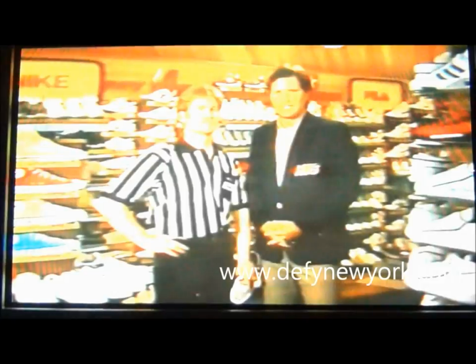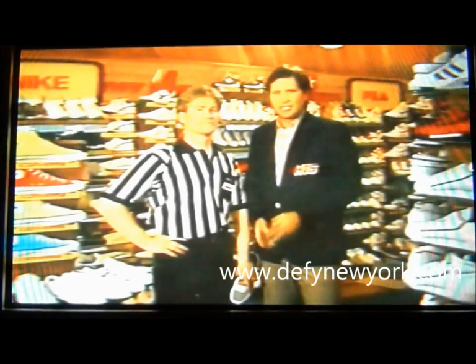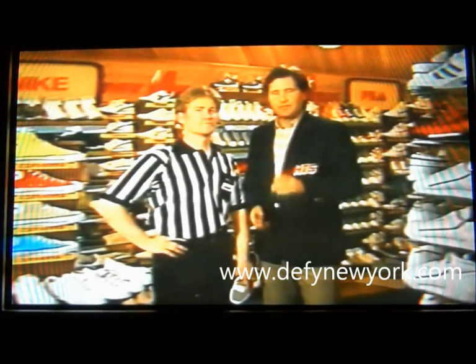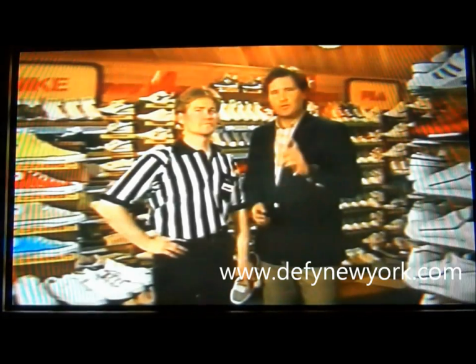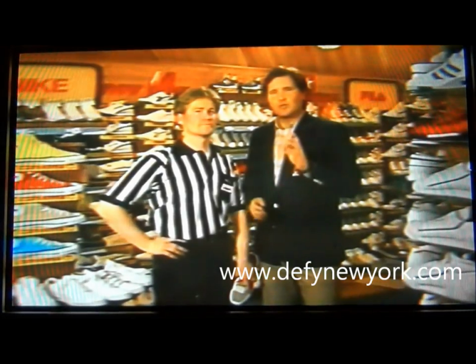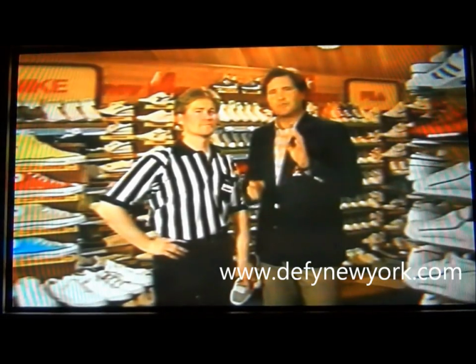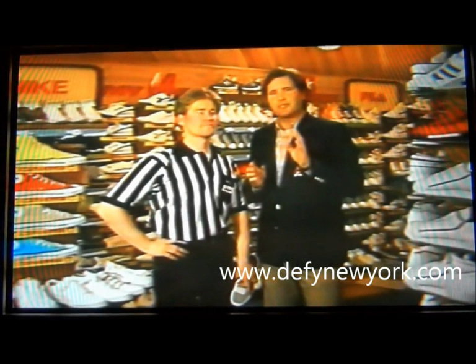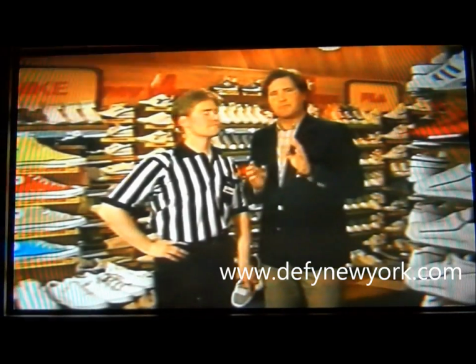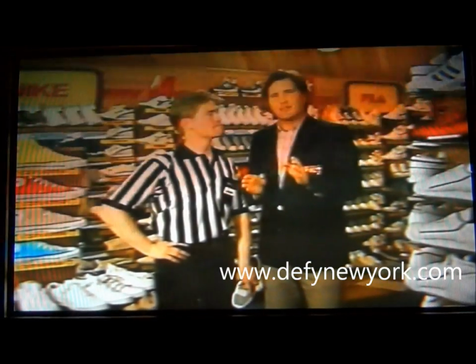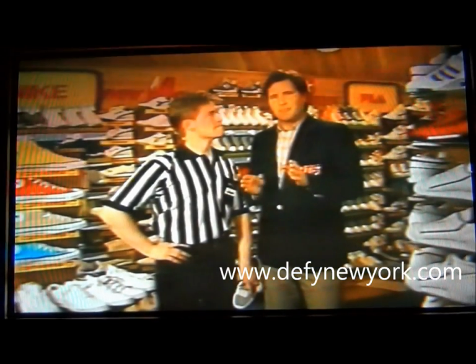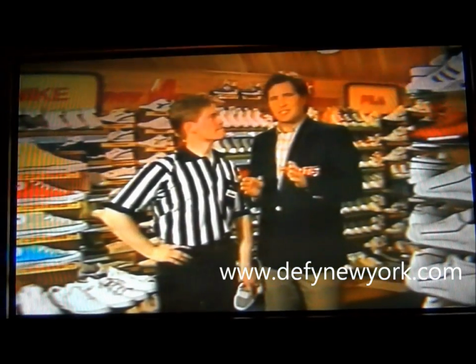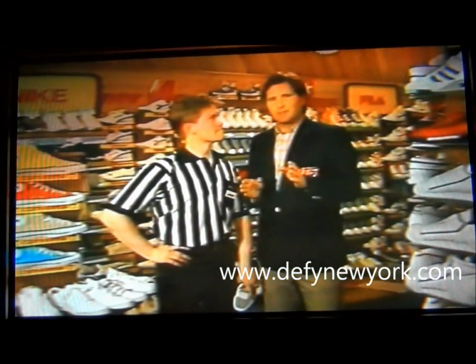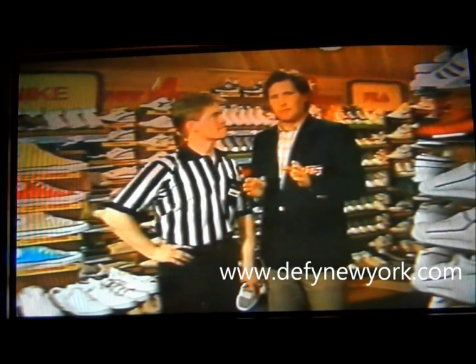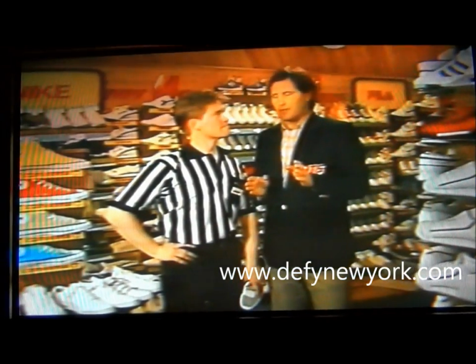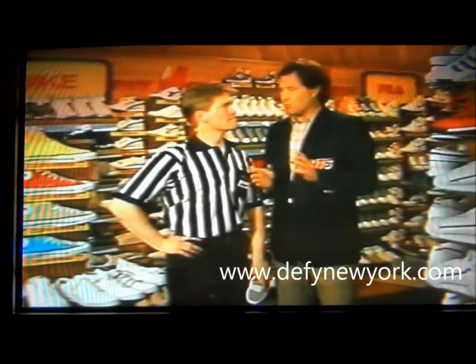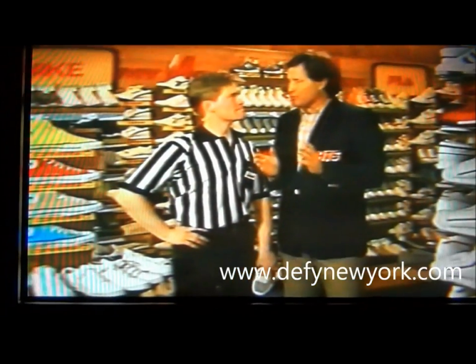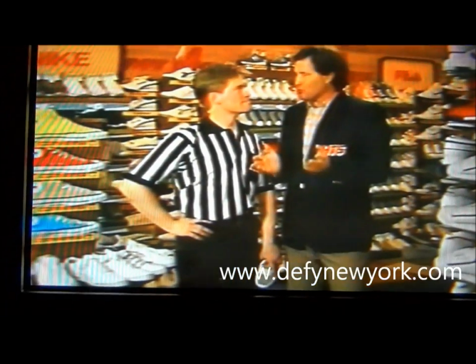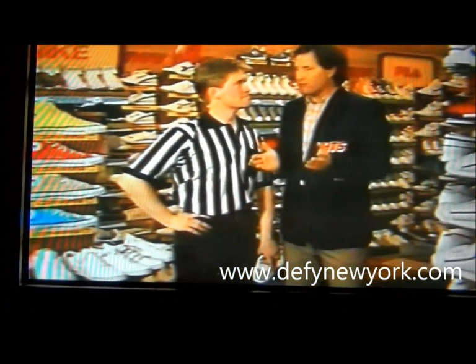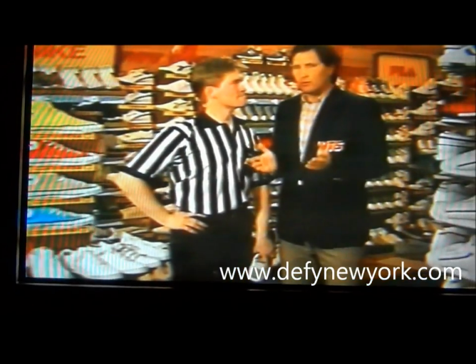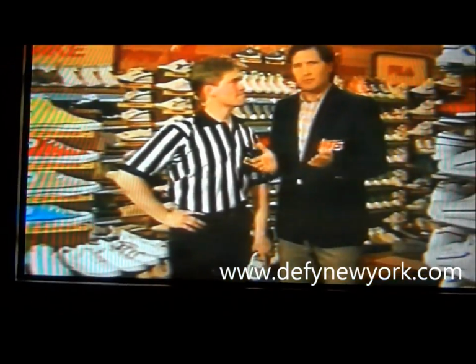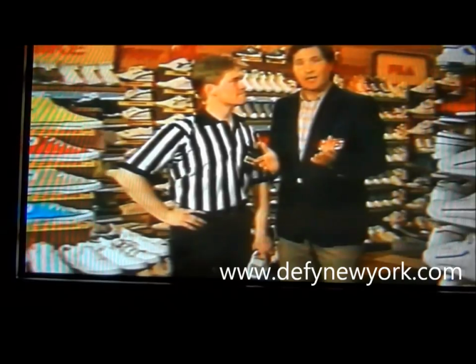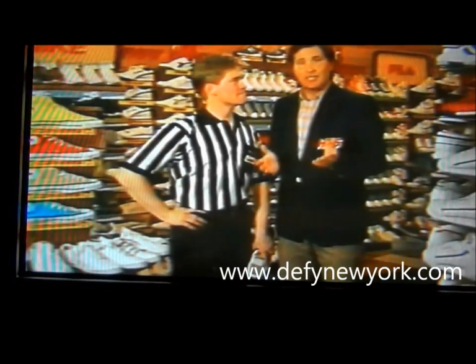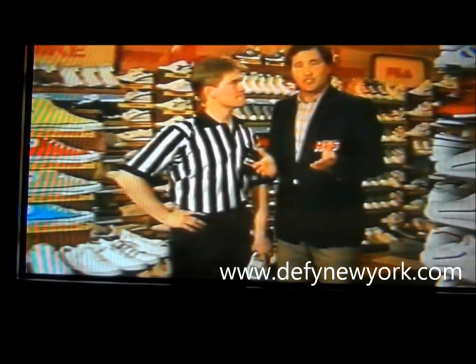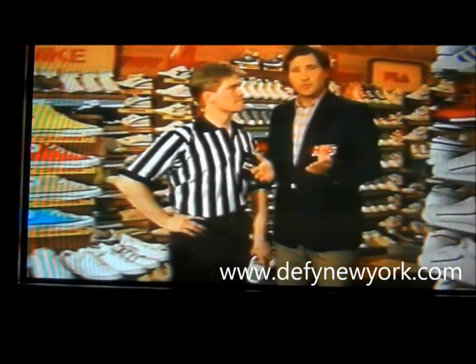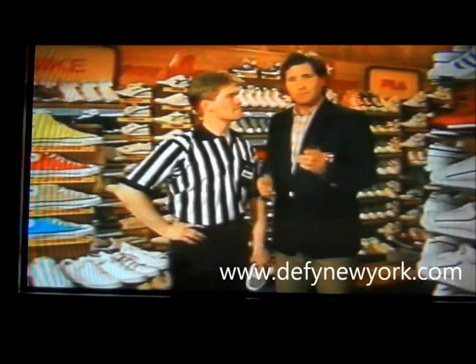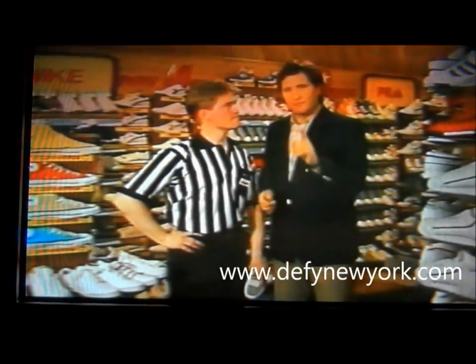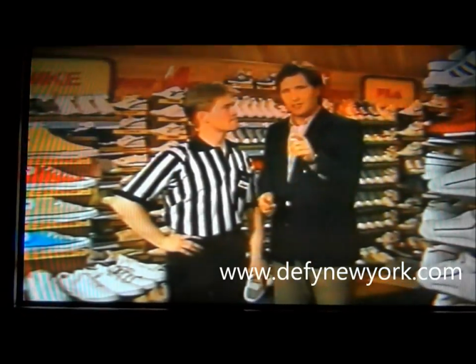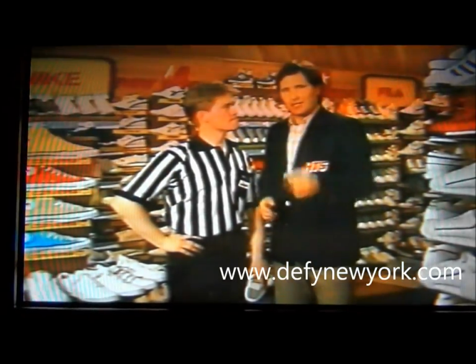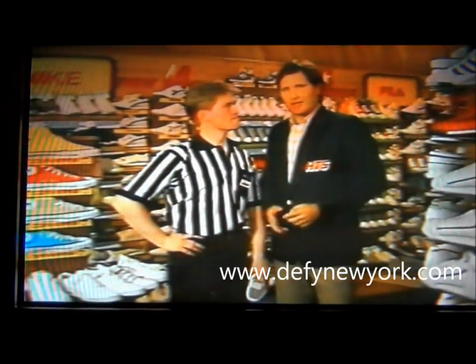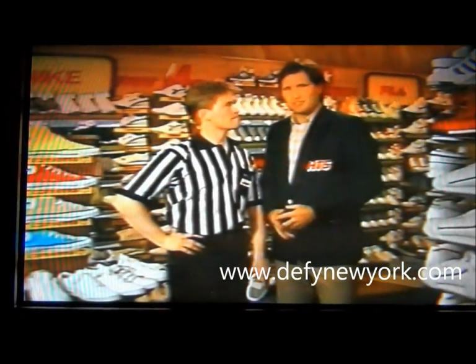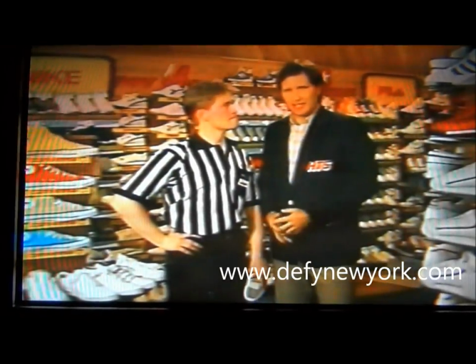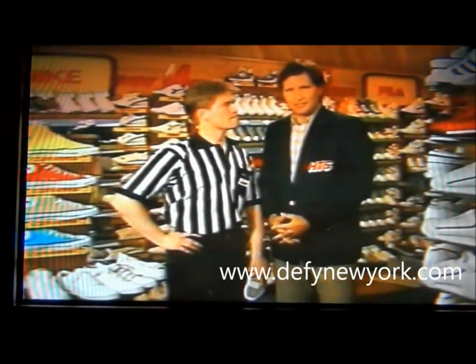If your goal is to be a competitive basketball player, what do you look for when you buy a shoe? Foot Locker has the answer.